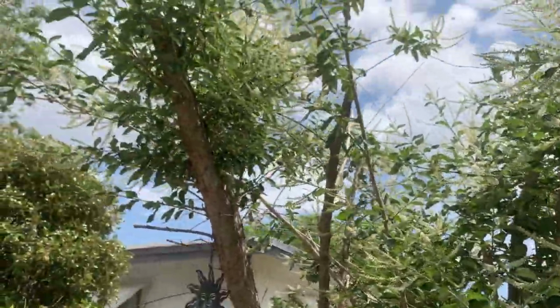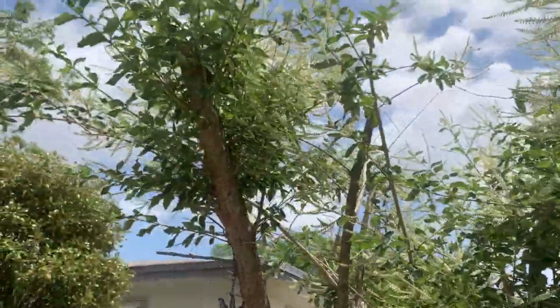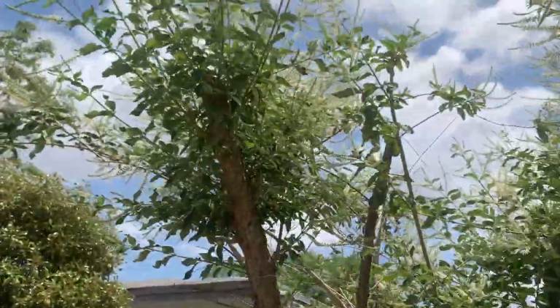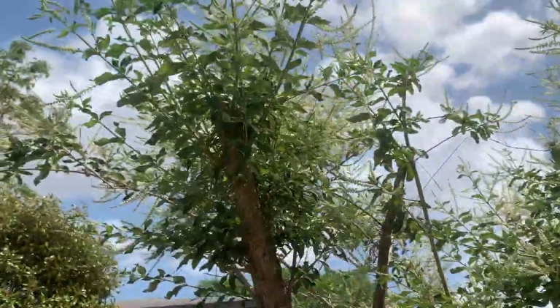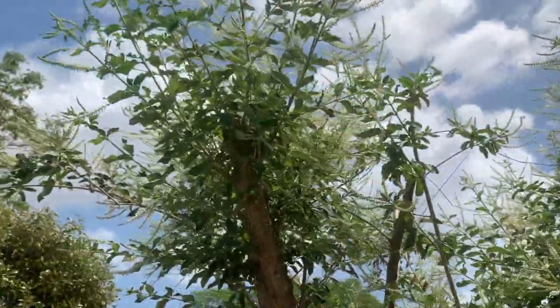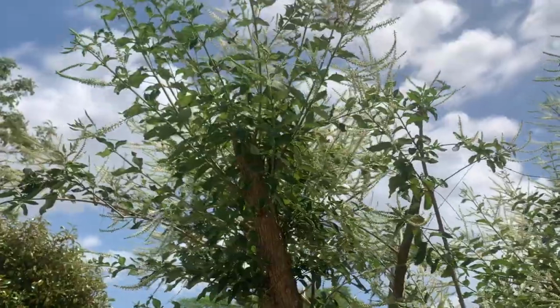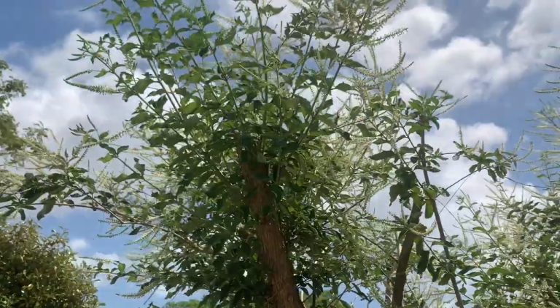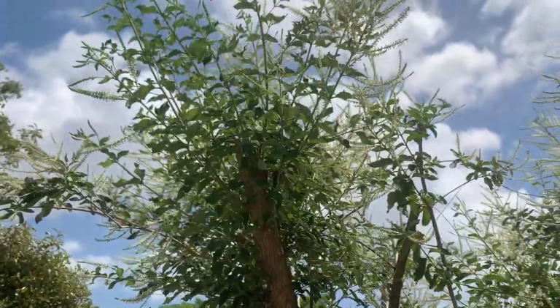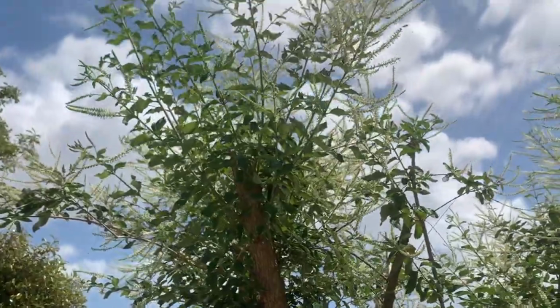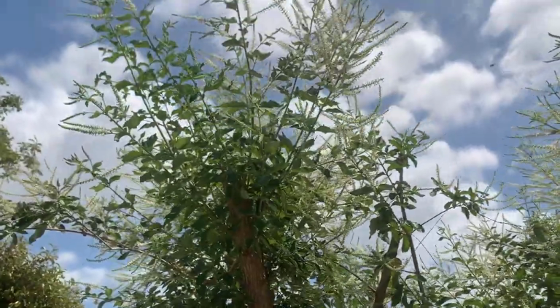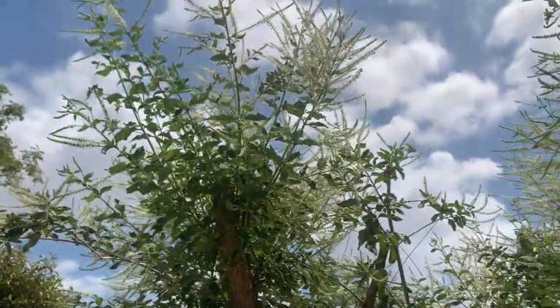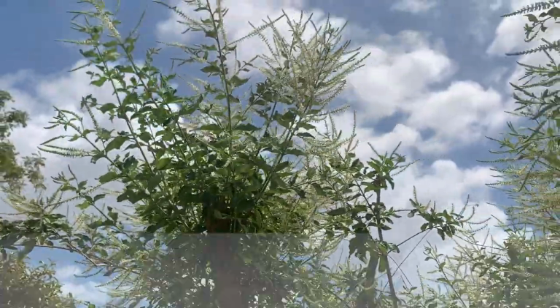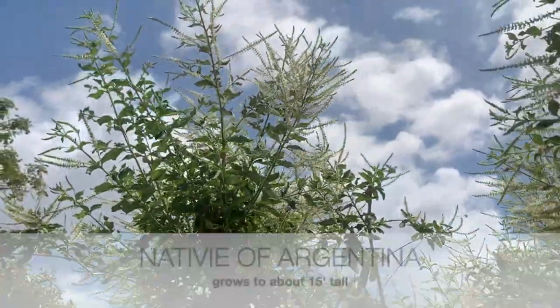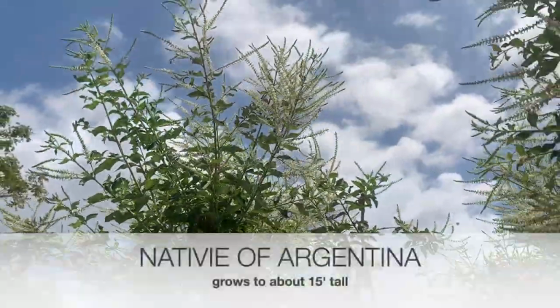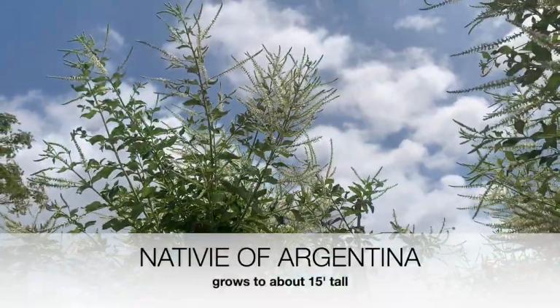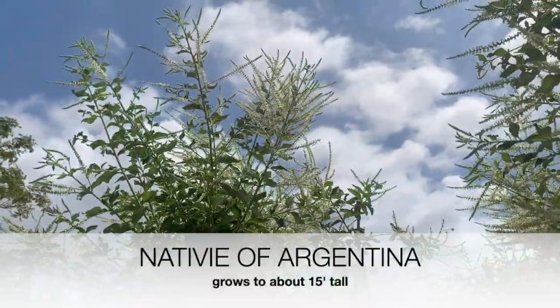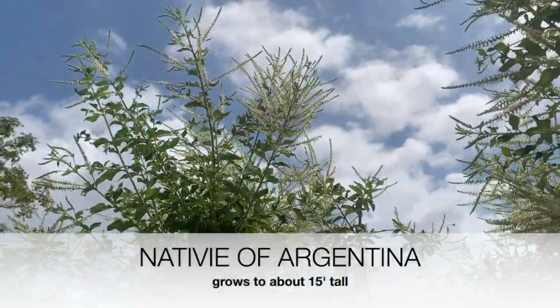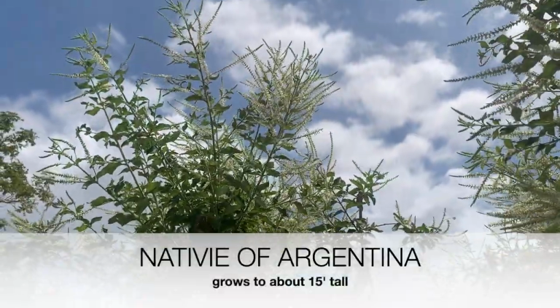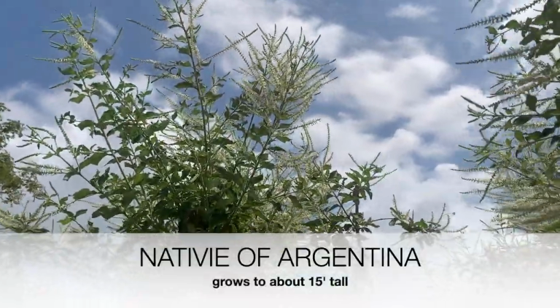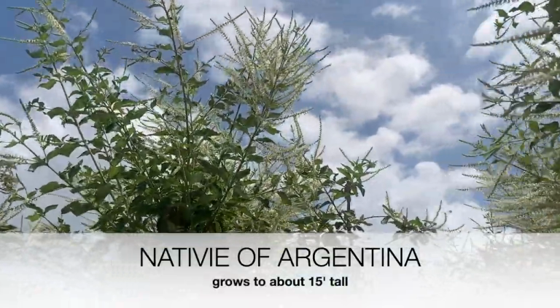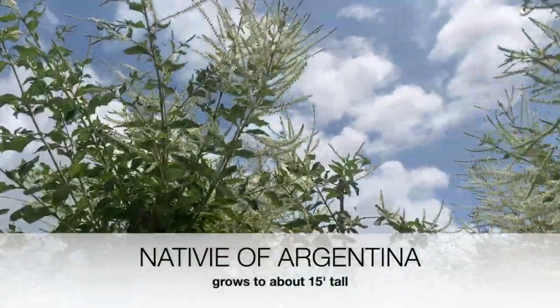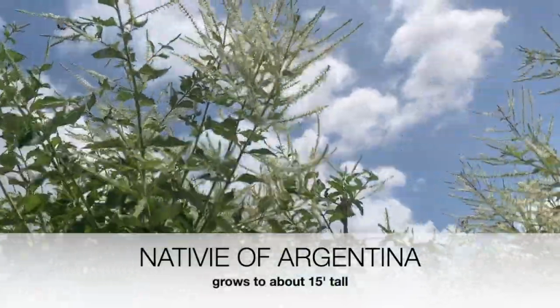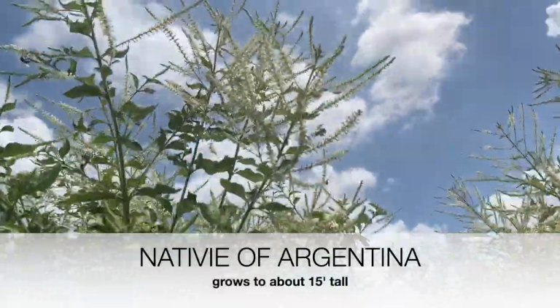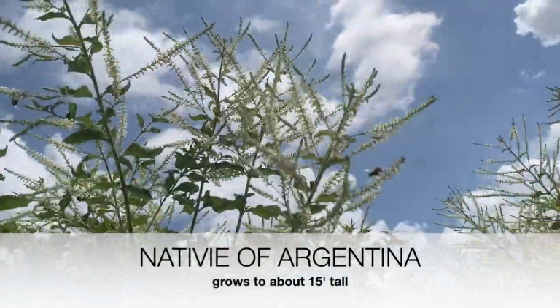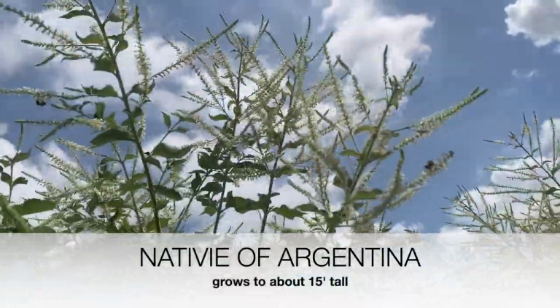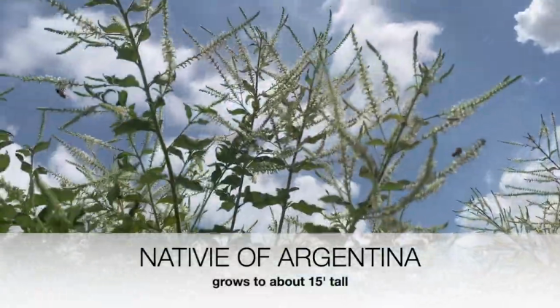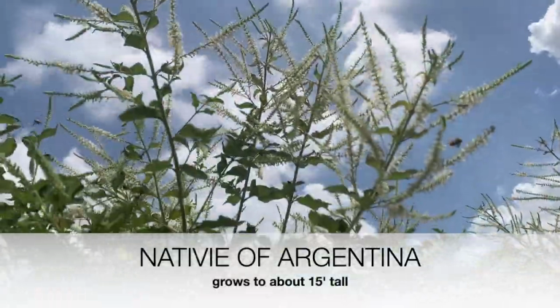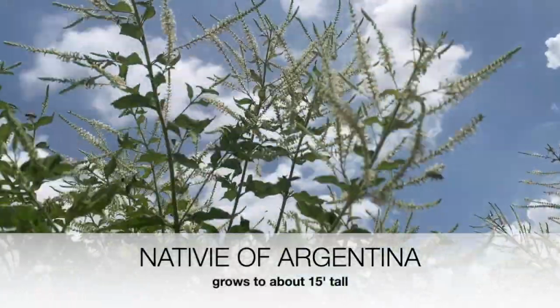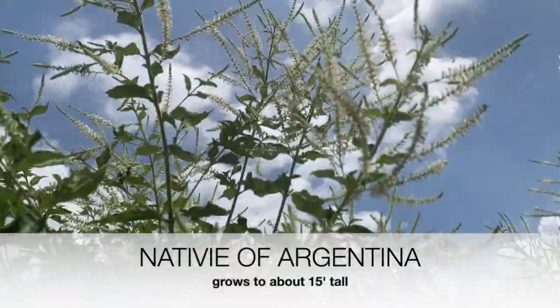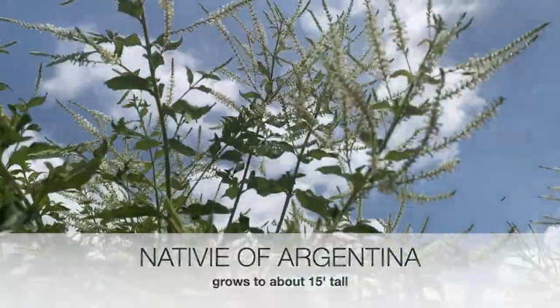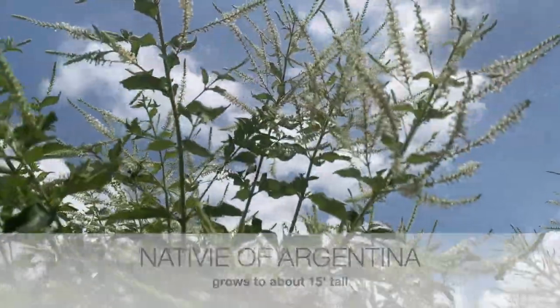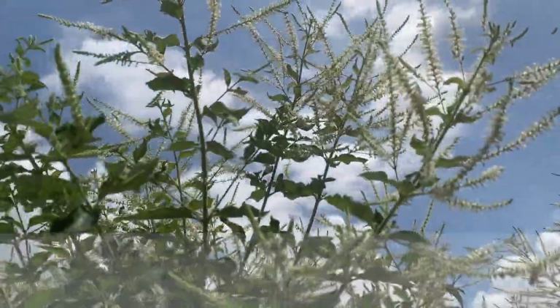I don't think it's native down here, but butterflies love it, and bees and wasps love it too.